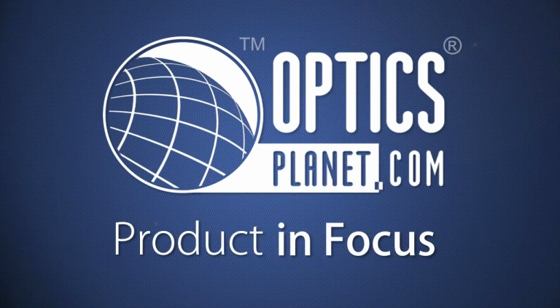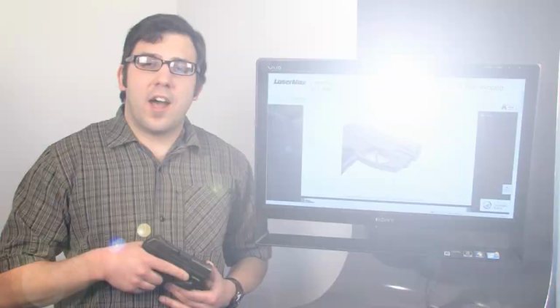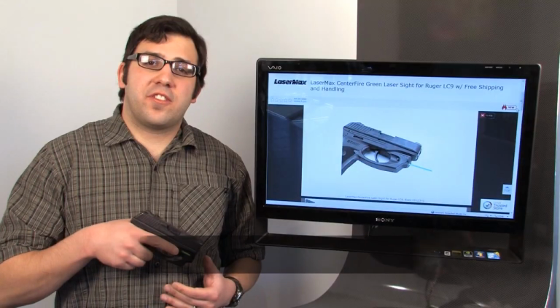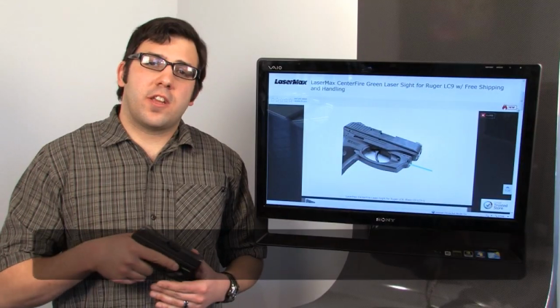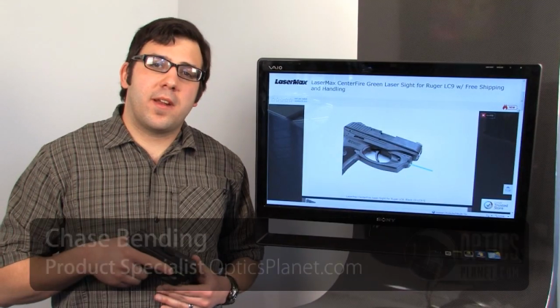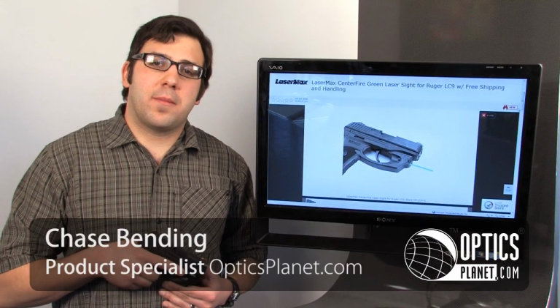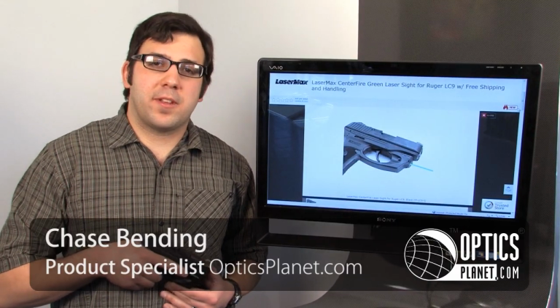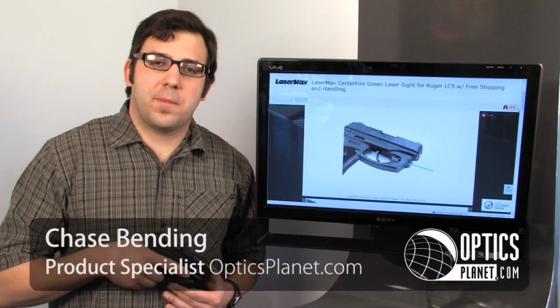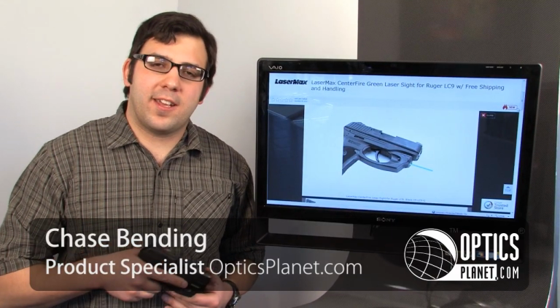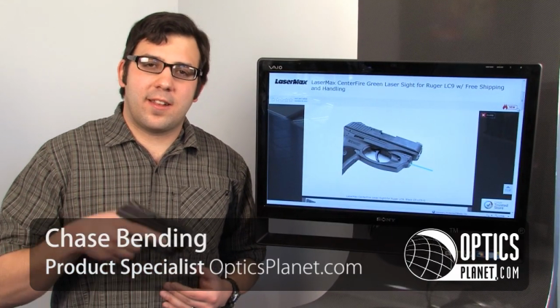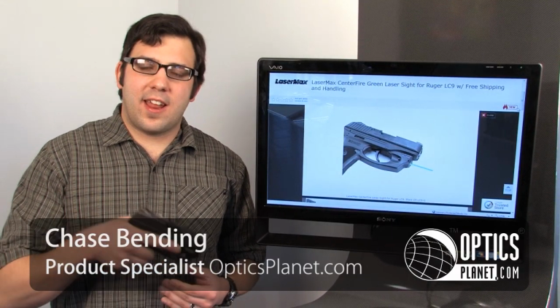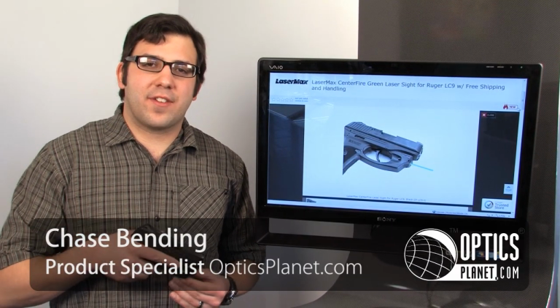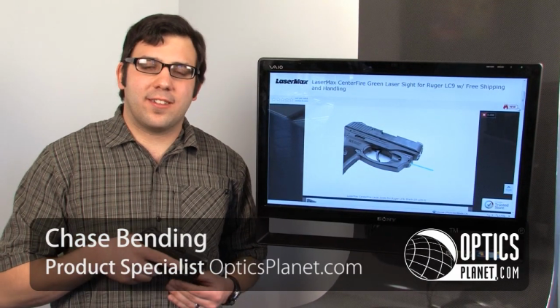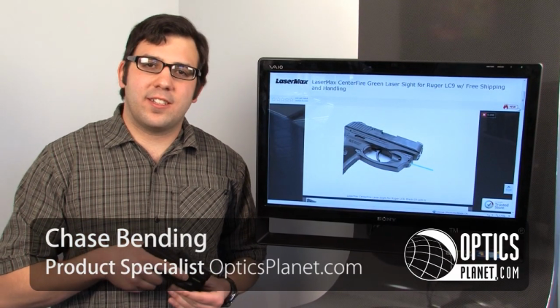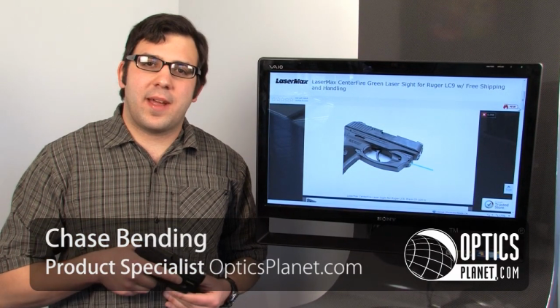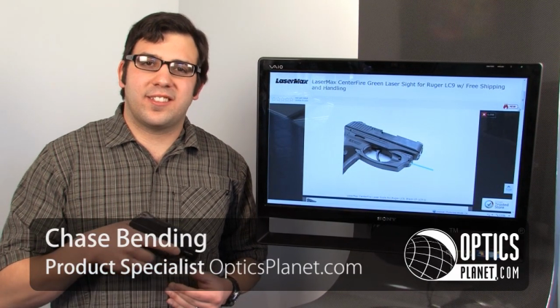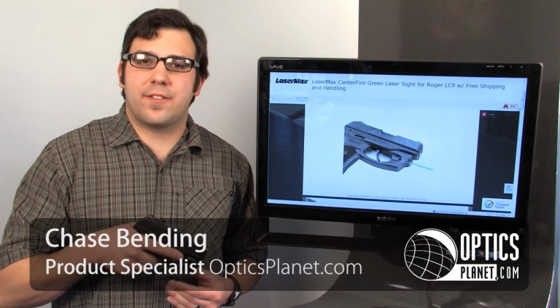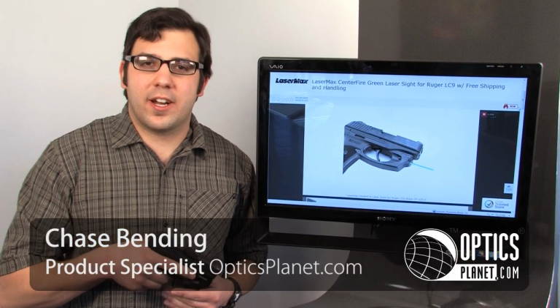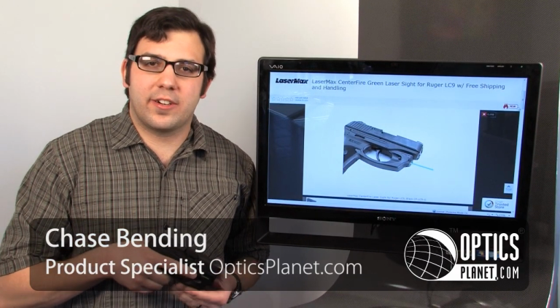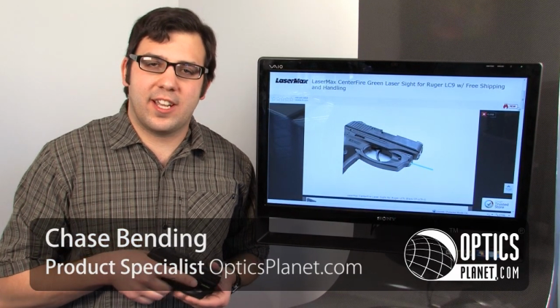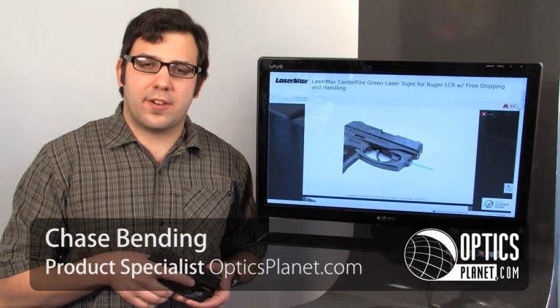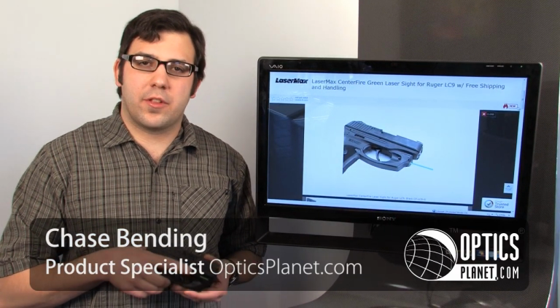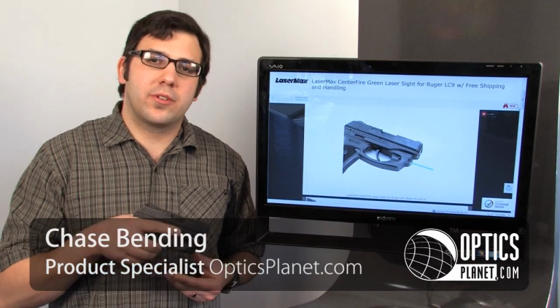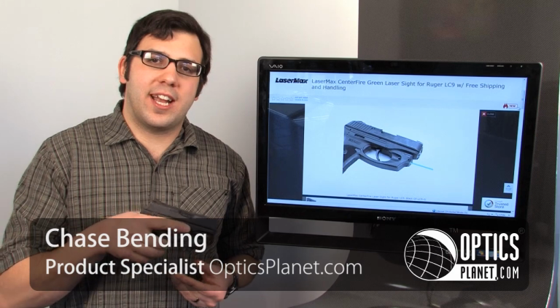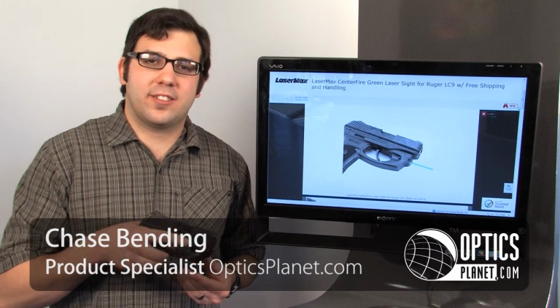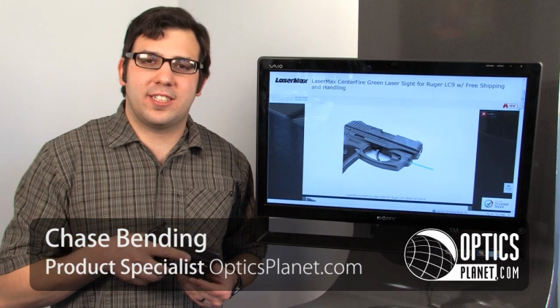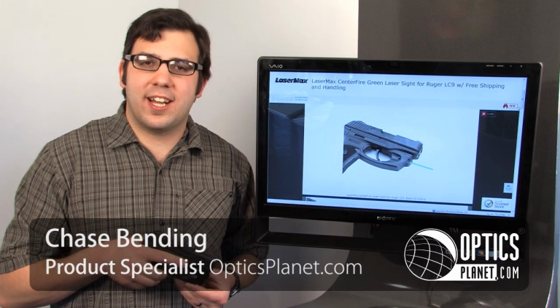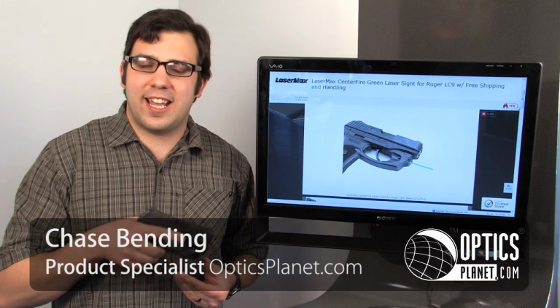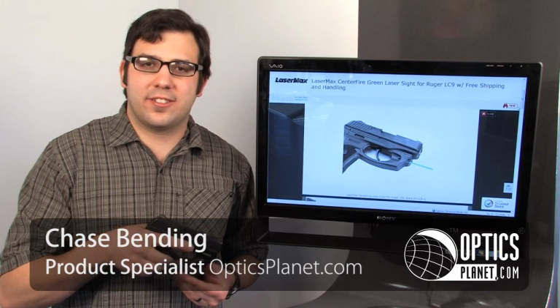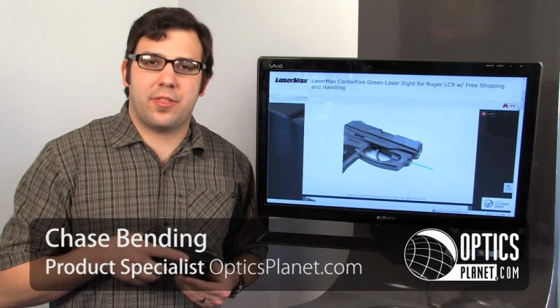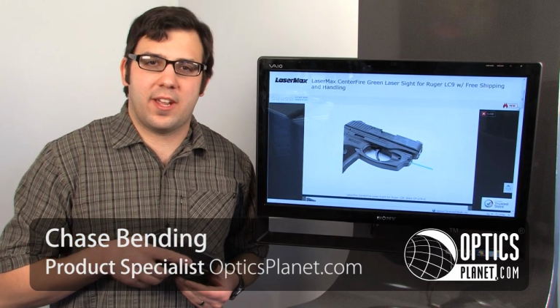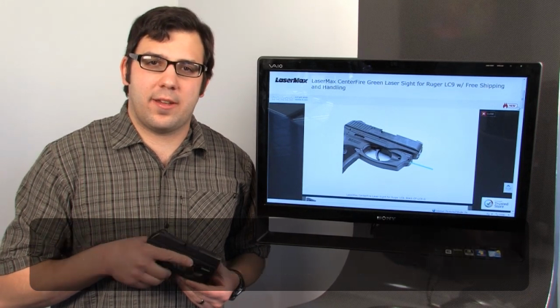Hi, this is Chase Benning from OpticsPlanet, and today I've got the LaserMax Centerfire Green Laser for the Ruger LC9 and LC380.